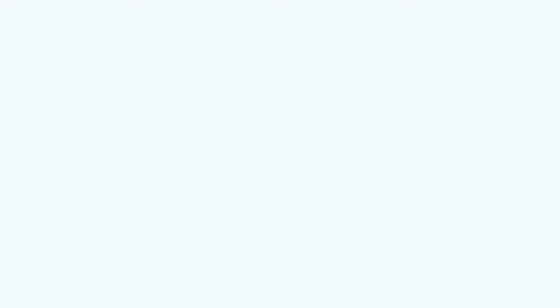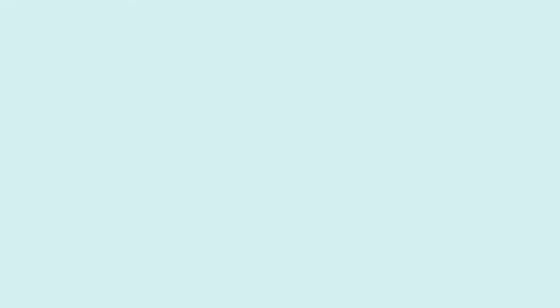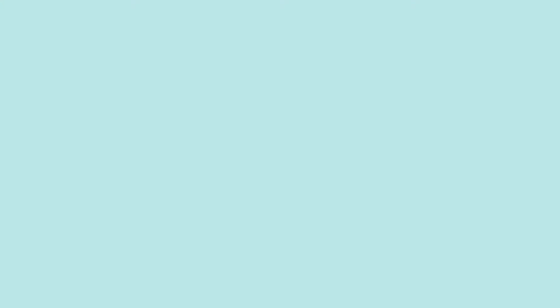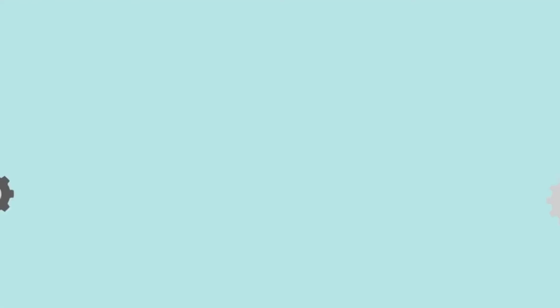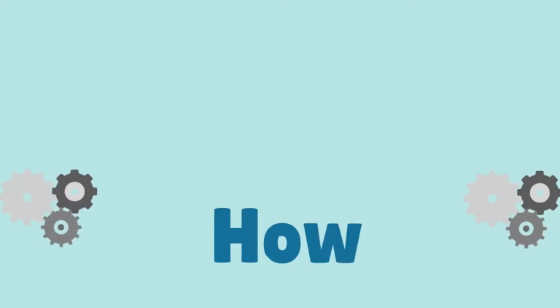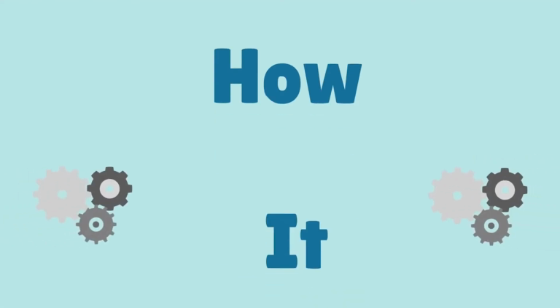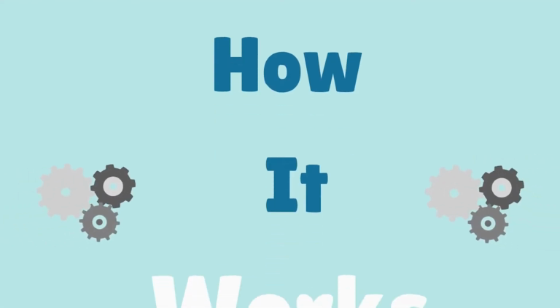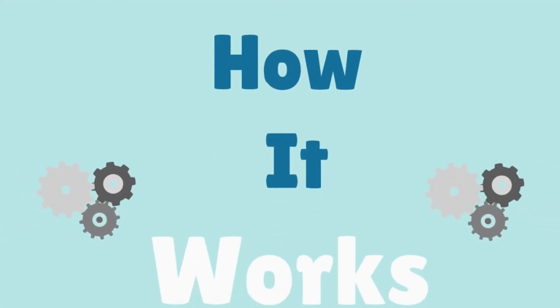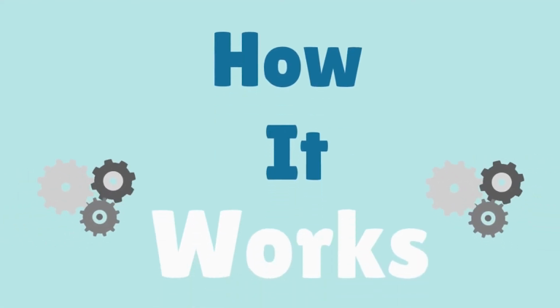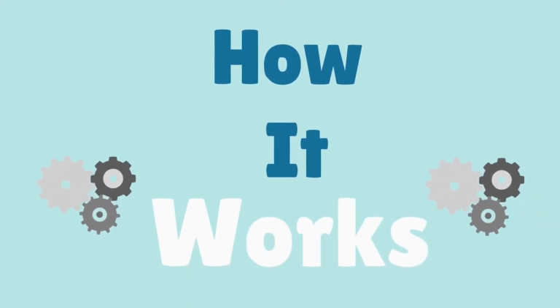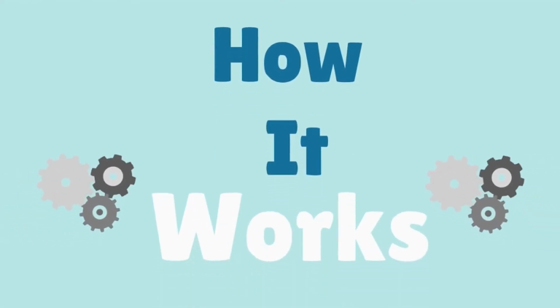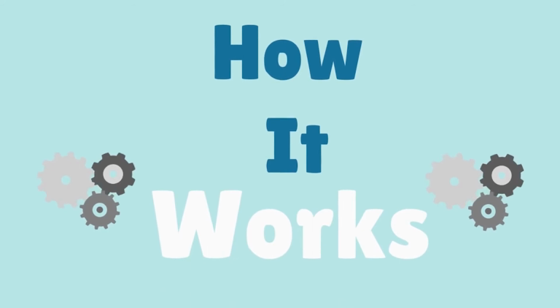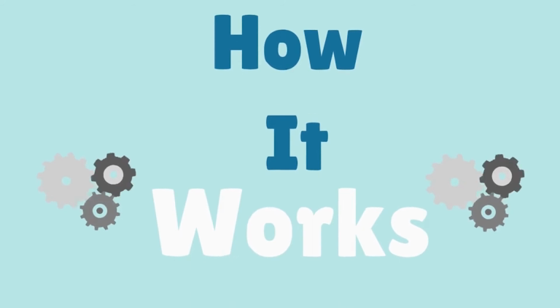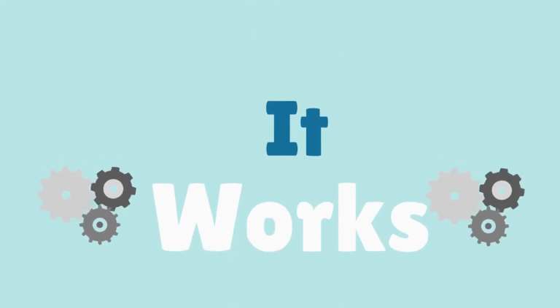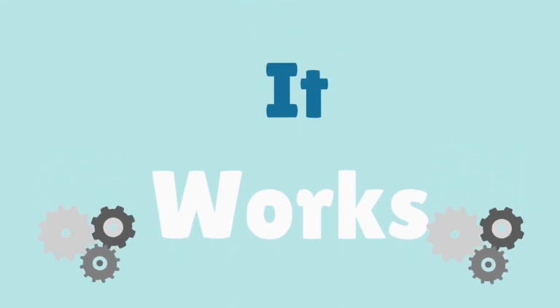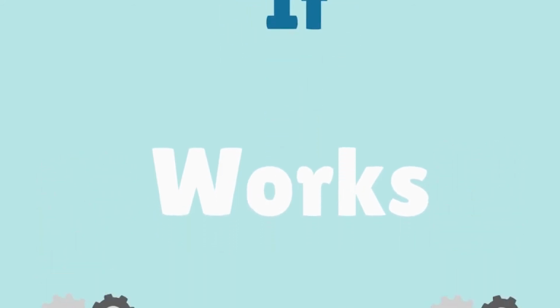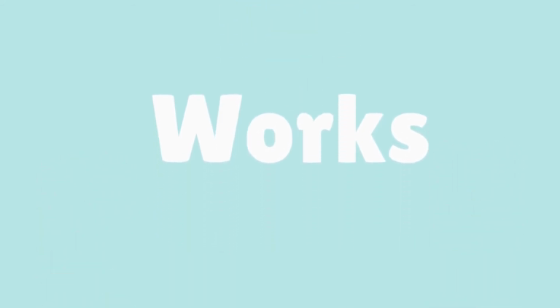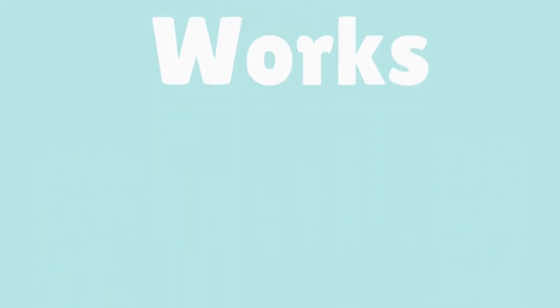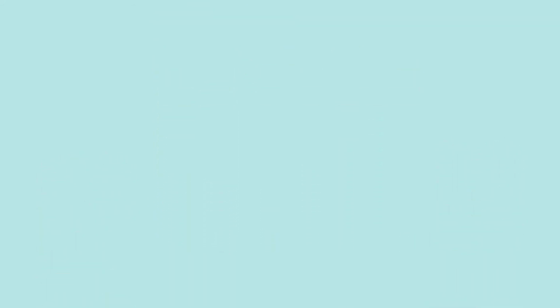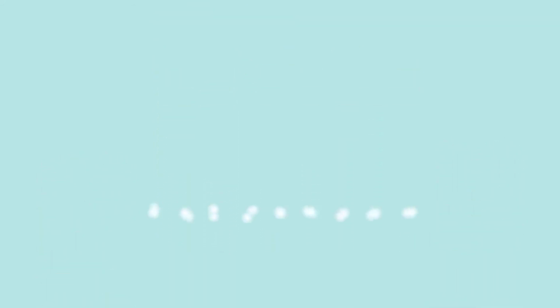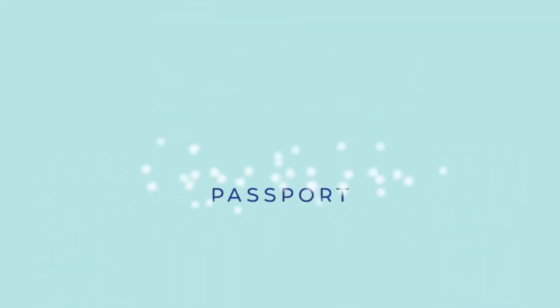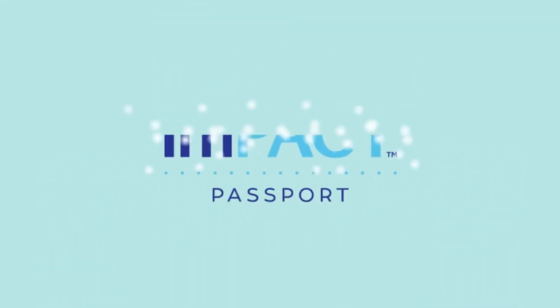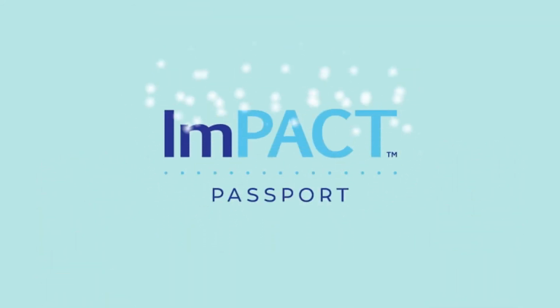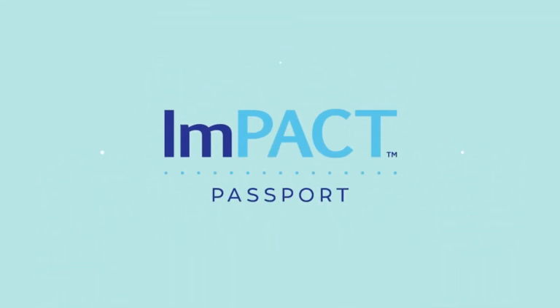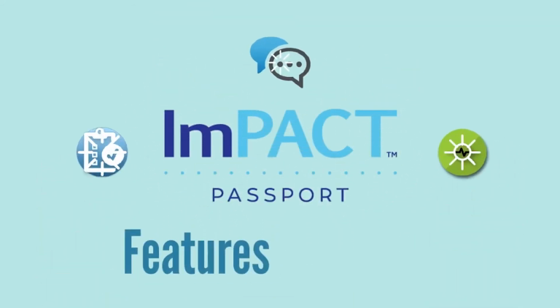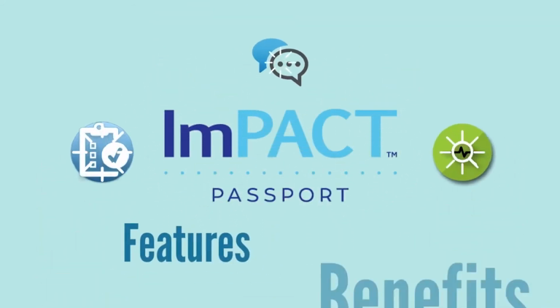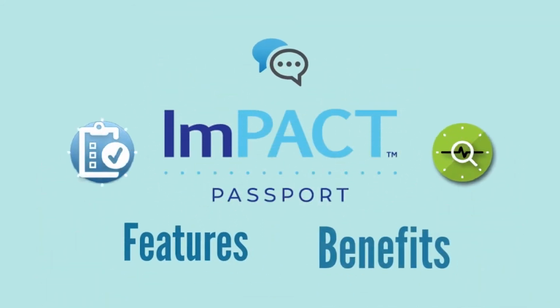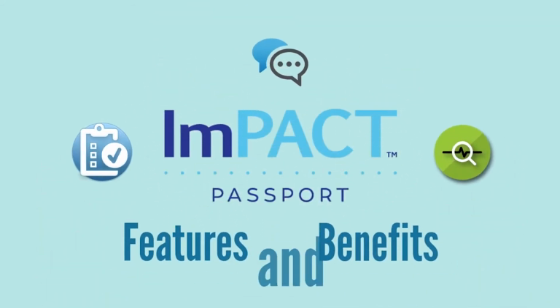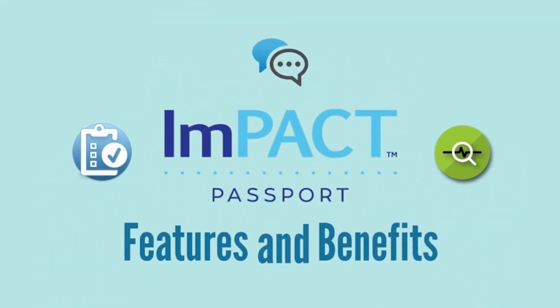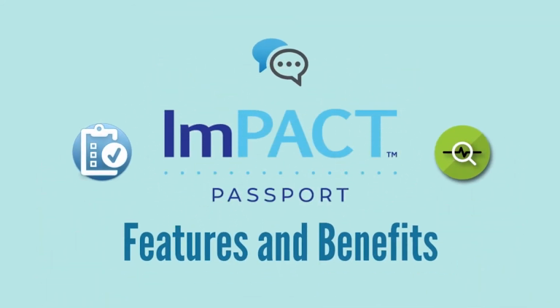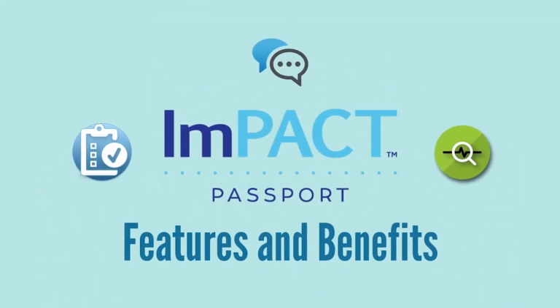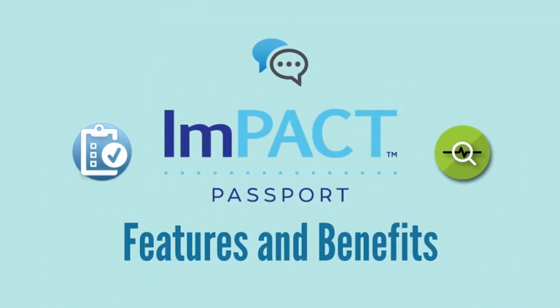The concept is simple, and here's how it works. Impact Passport provides a number of unique features and benefits.